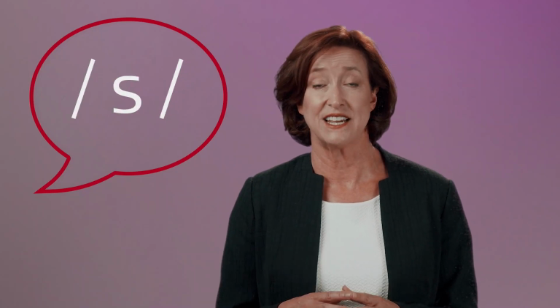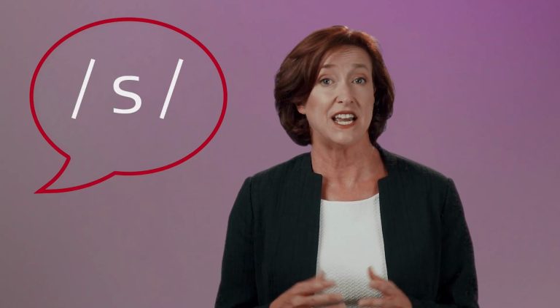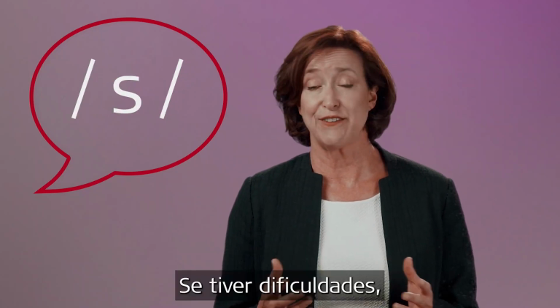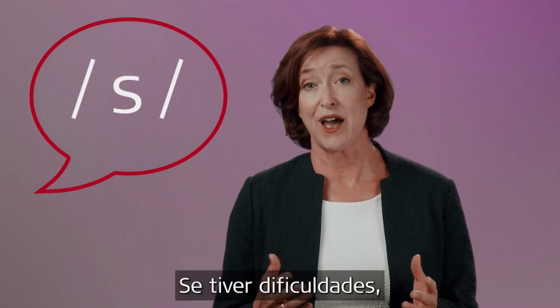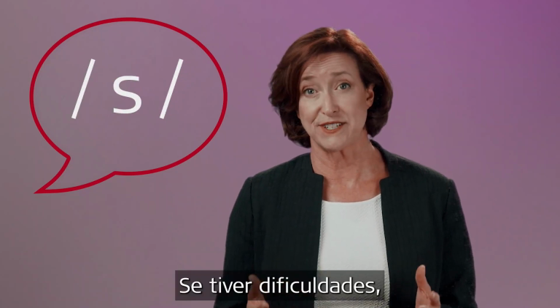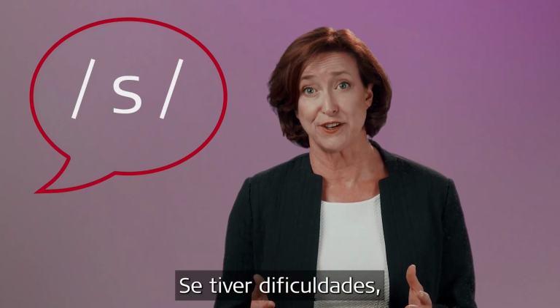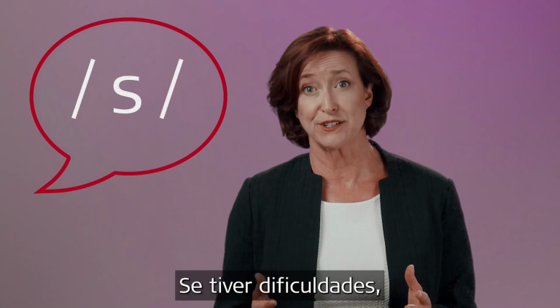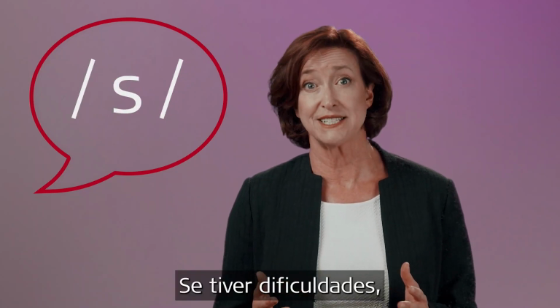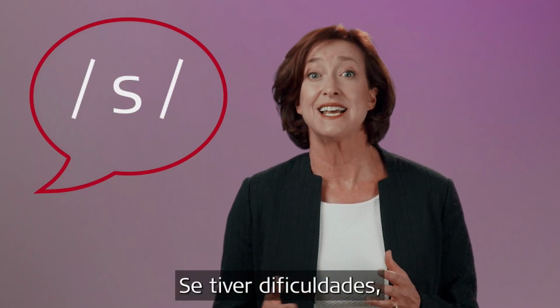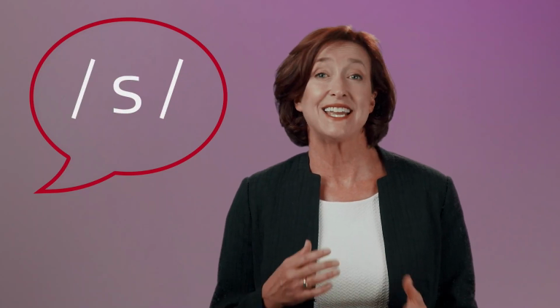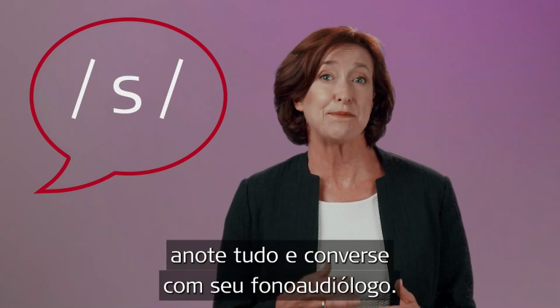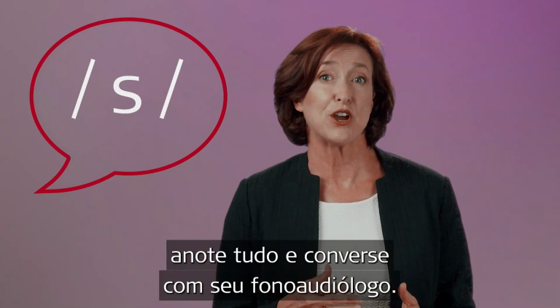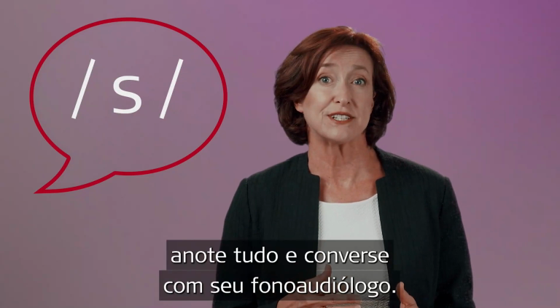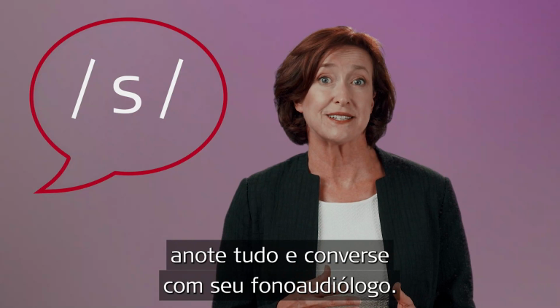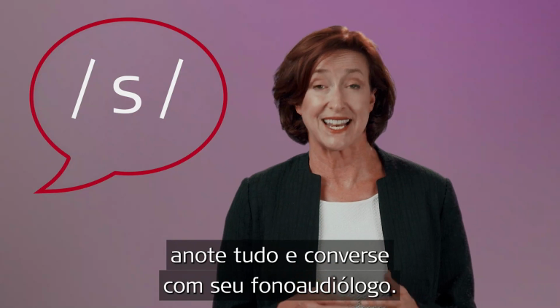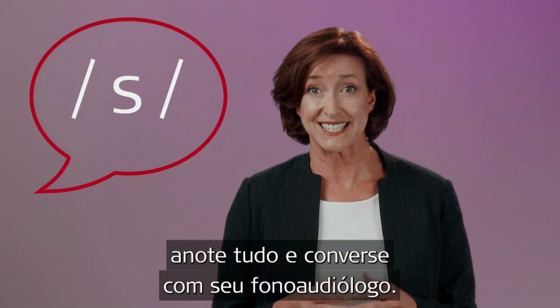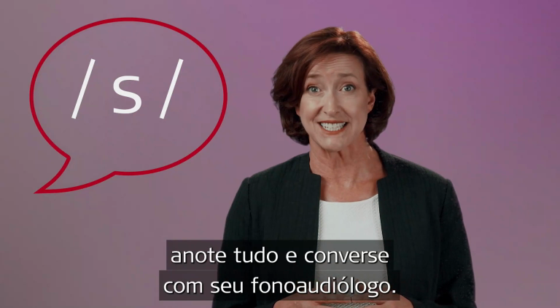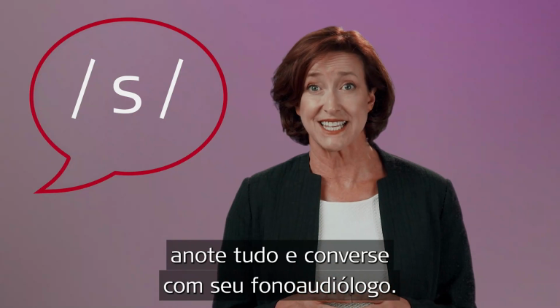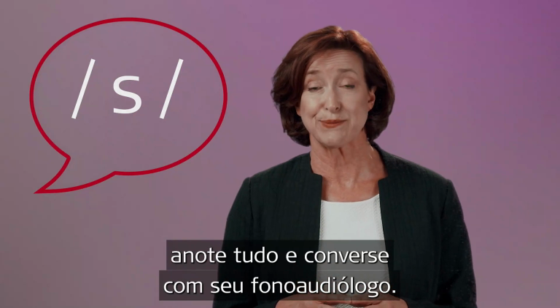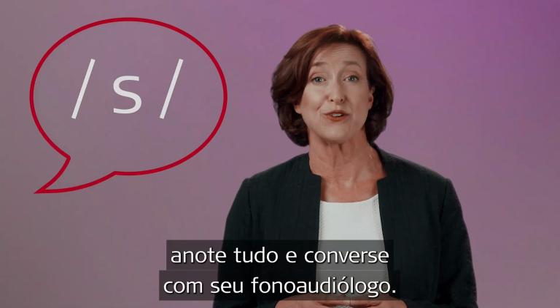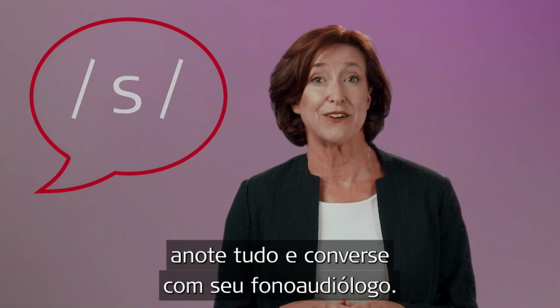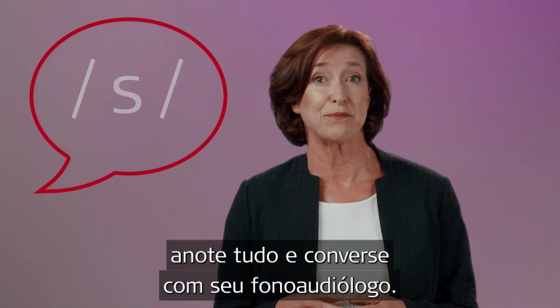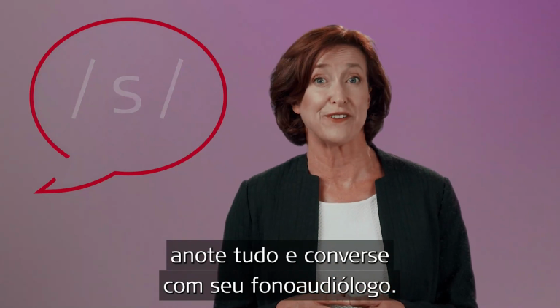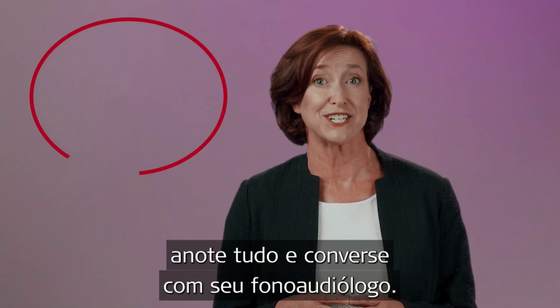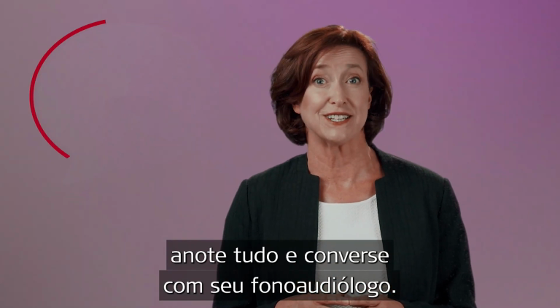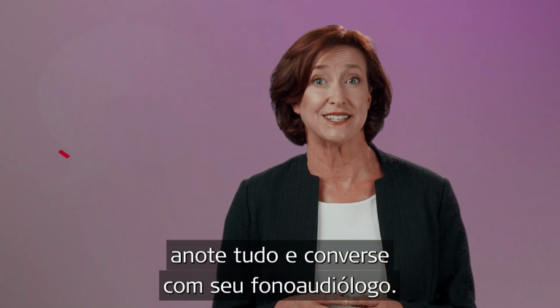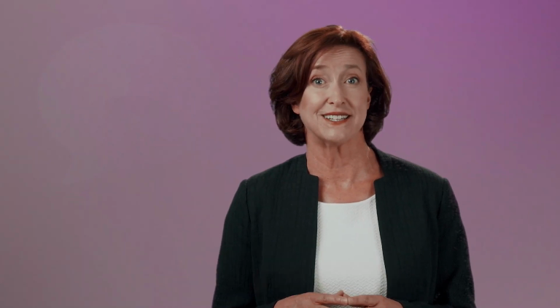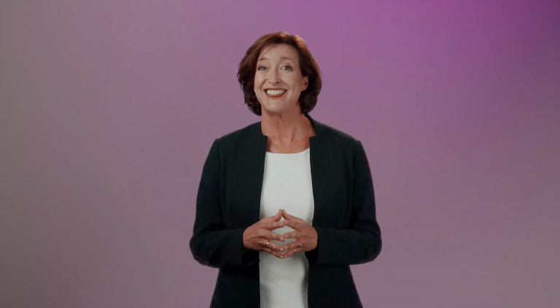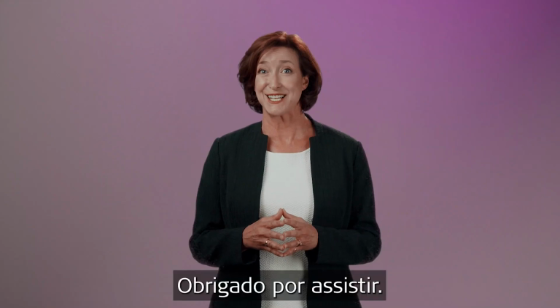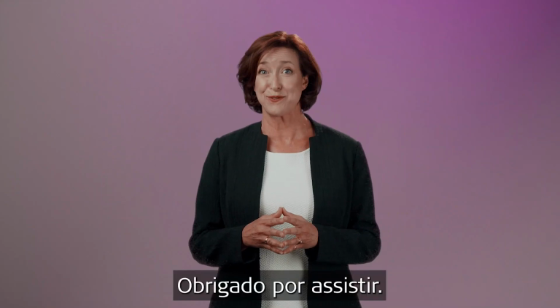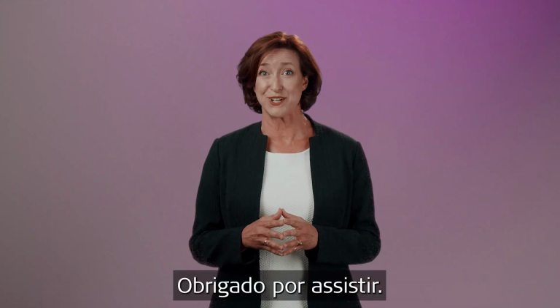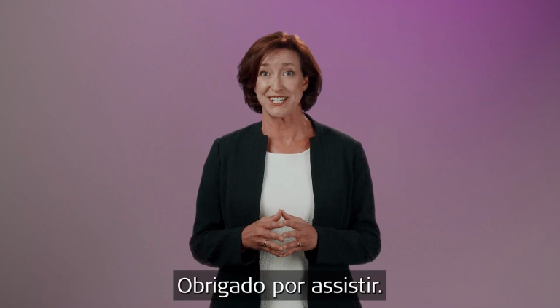If you have difficulties, keep notes and discuss this with your hearing professional. Thanks for watching.